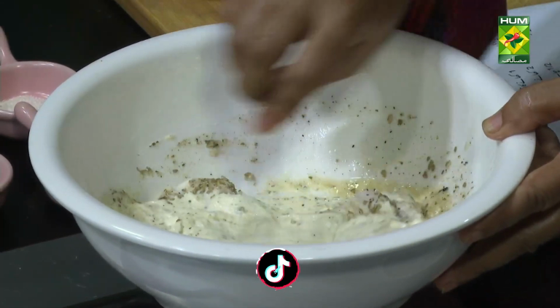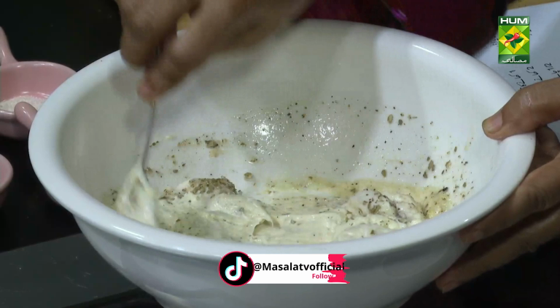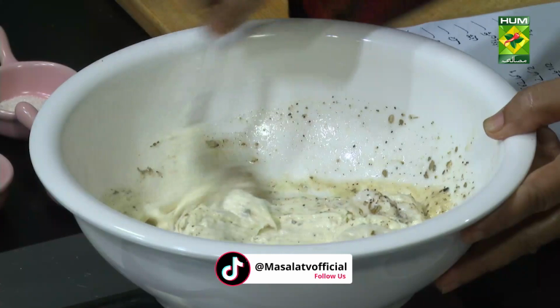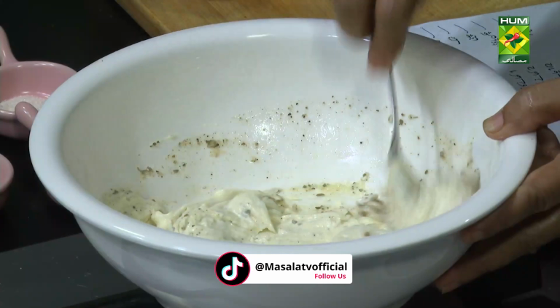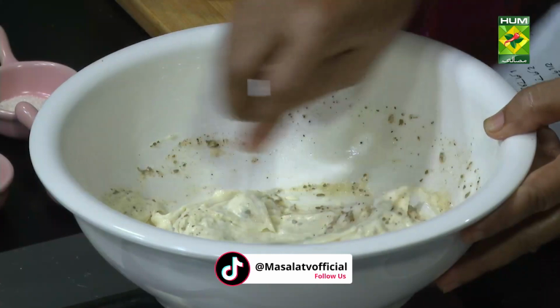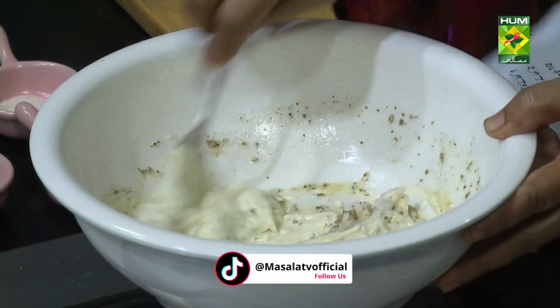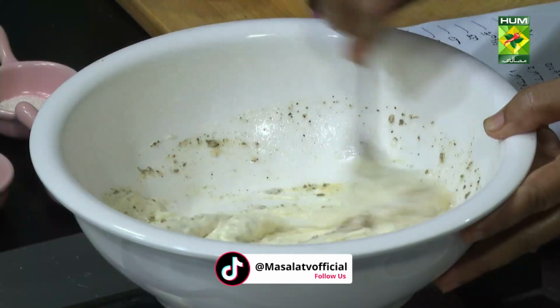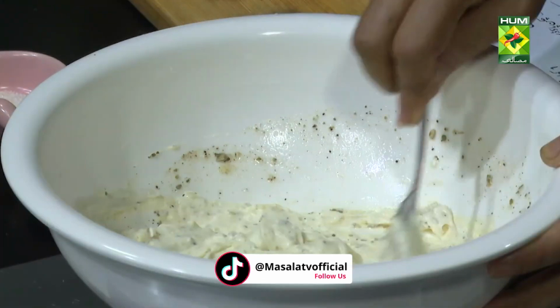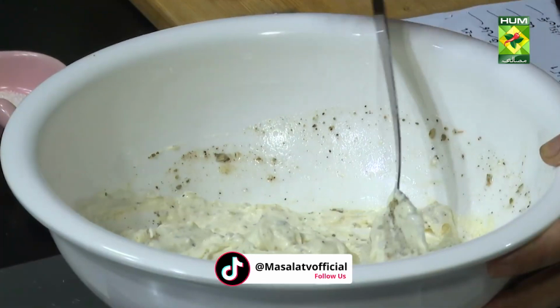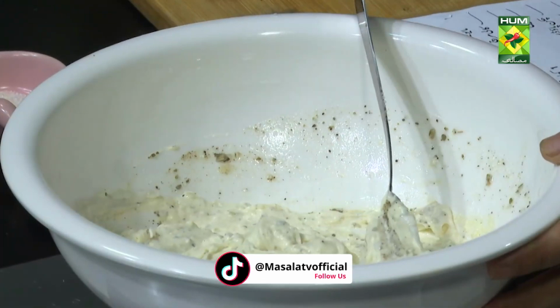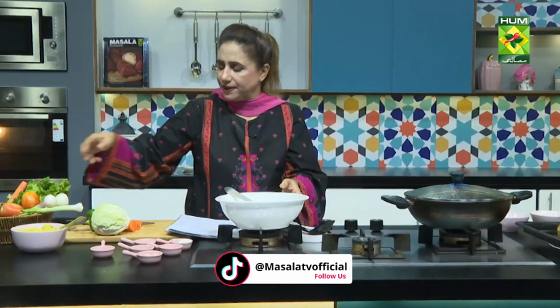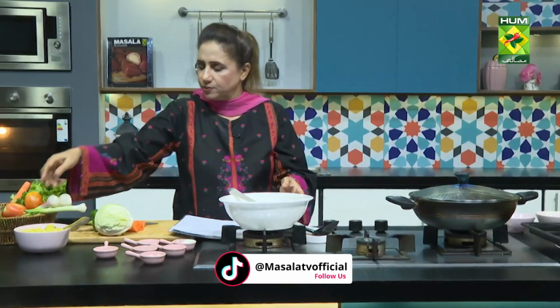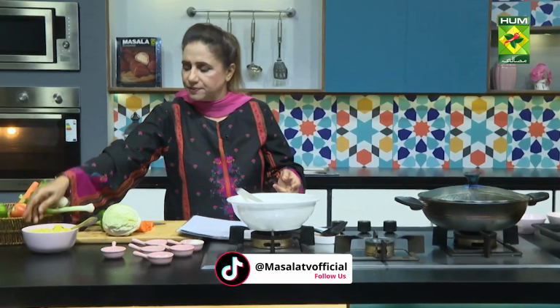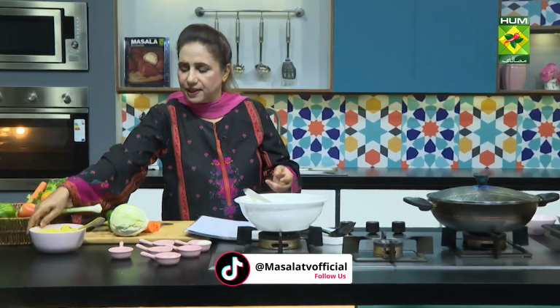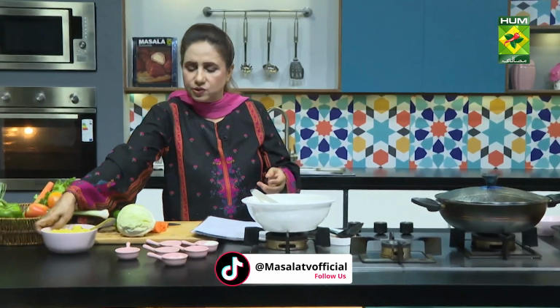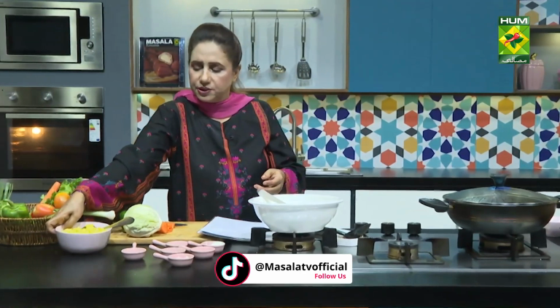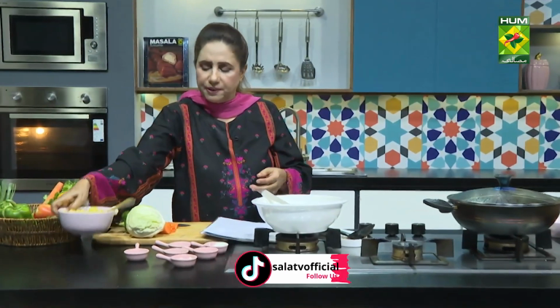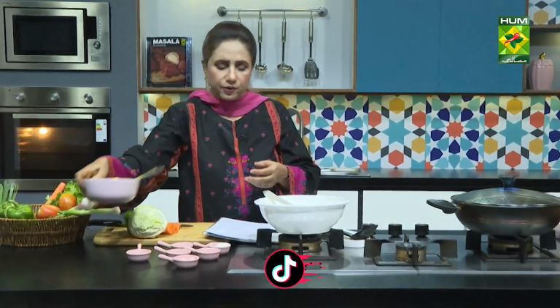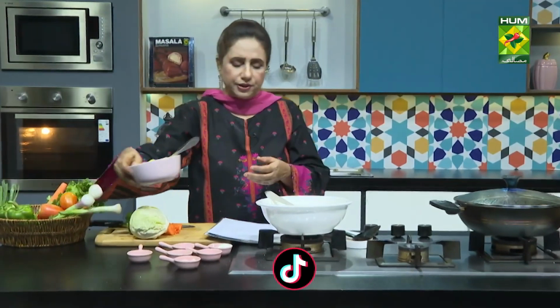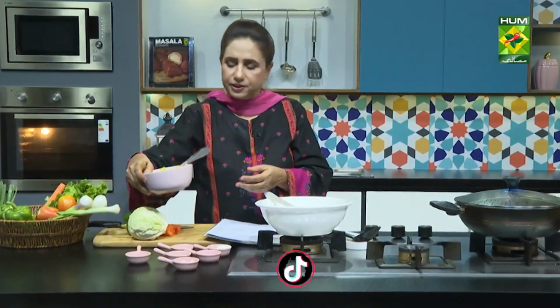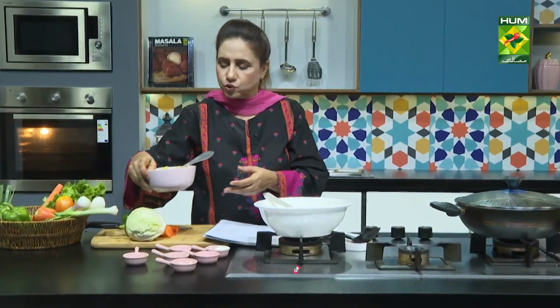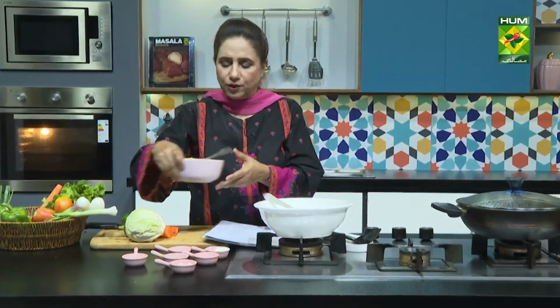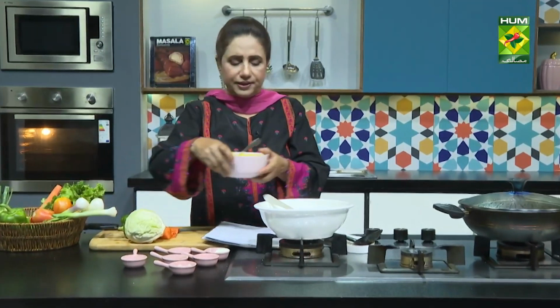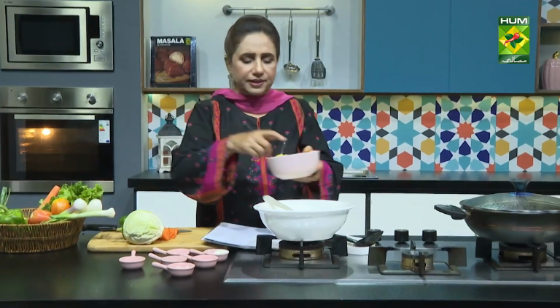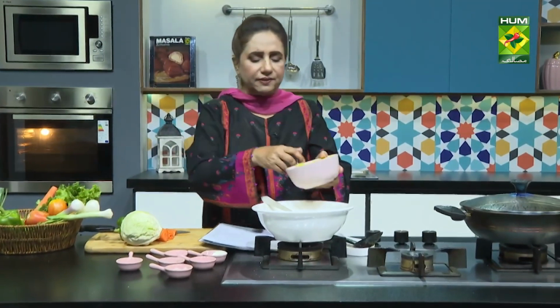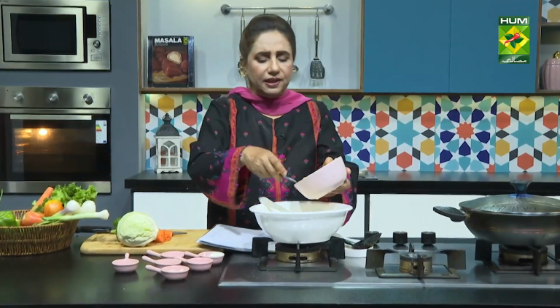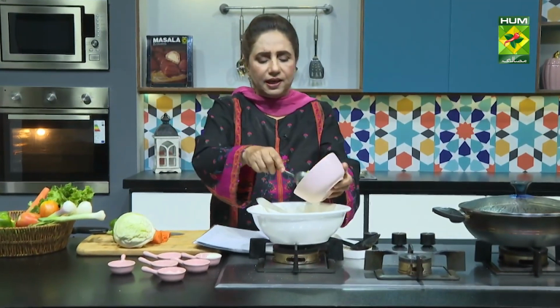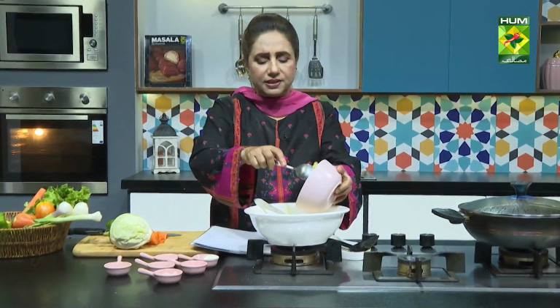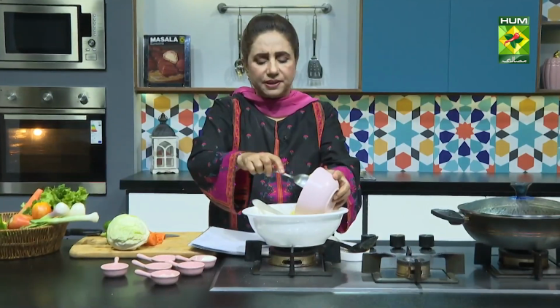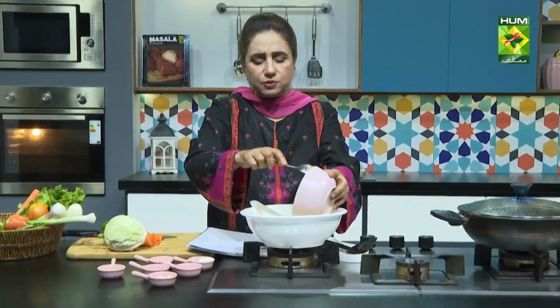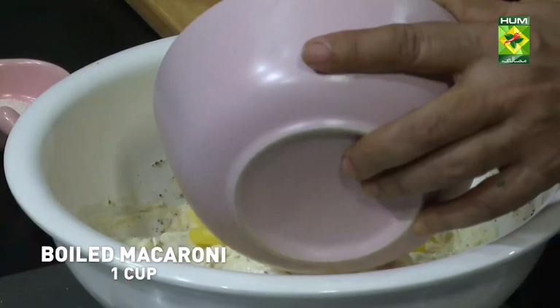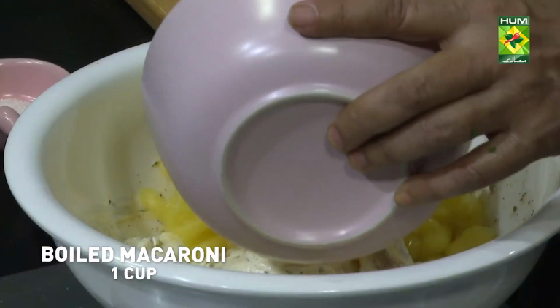I will add the vegetables to the water. First, I will add this macaroni. I will add a little oil in it.